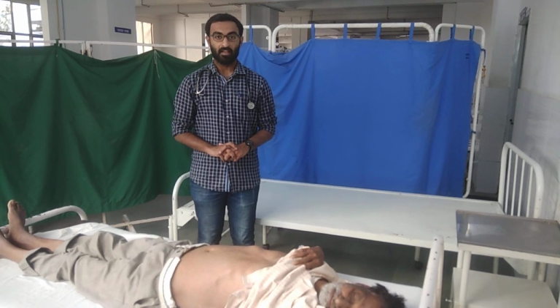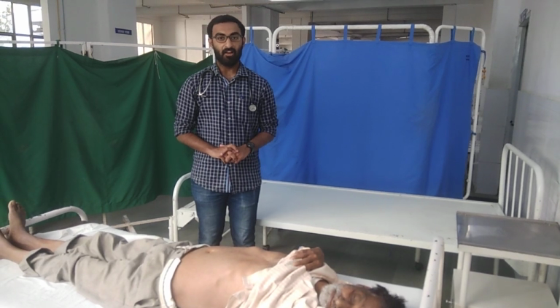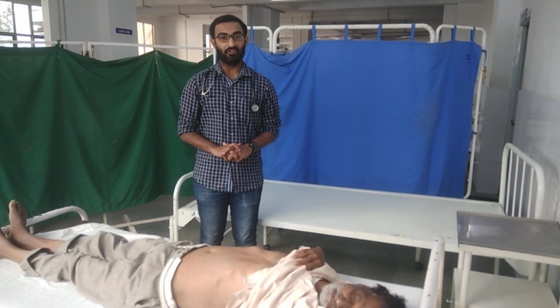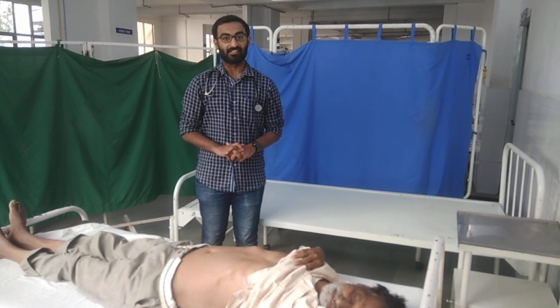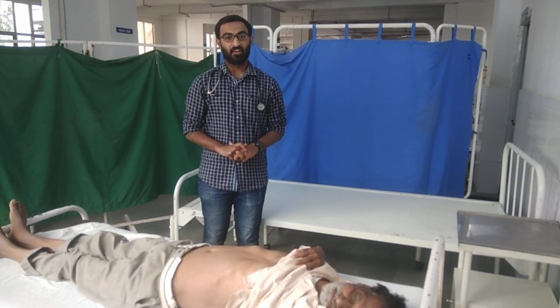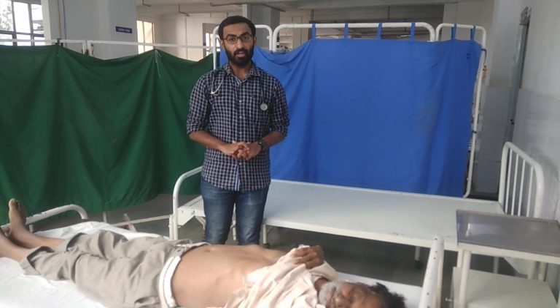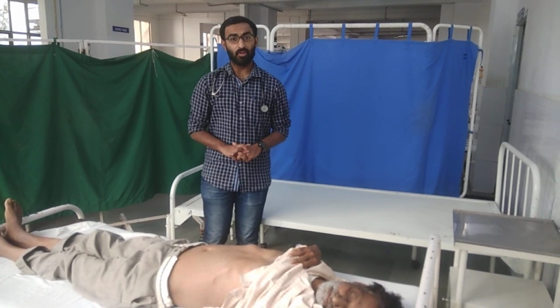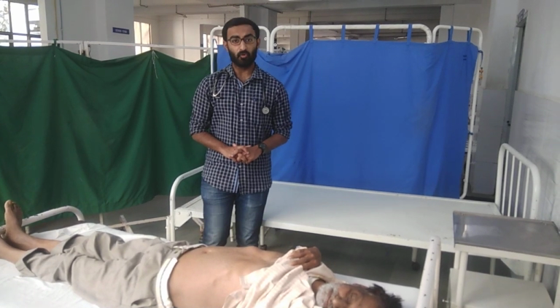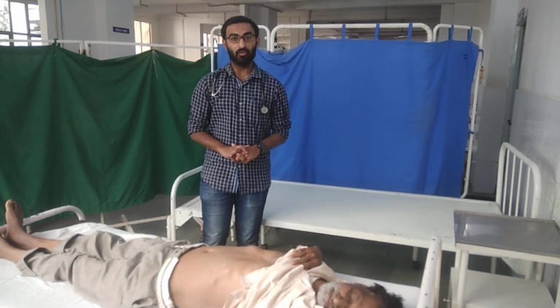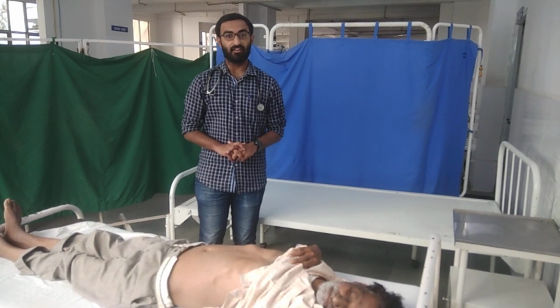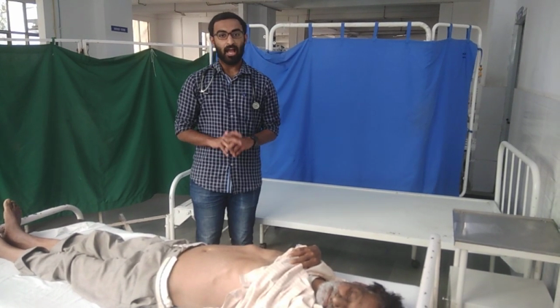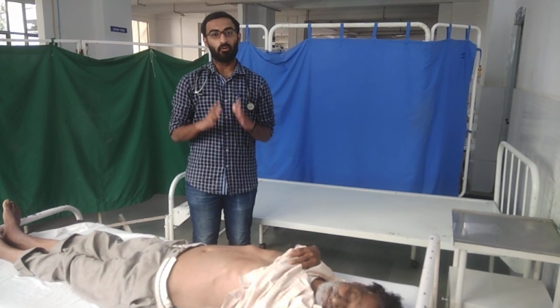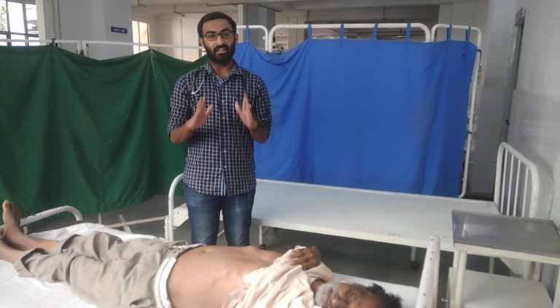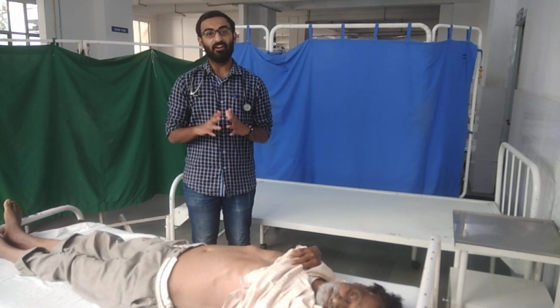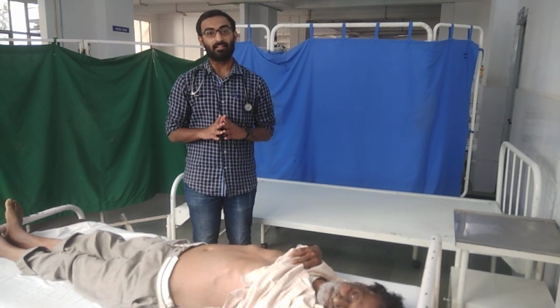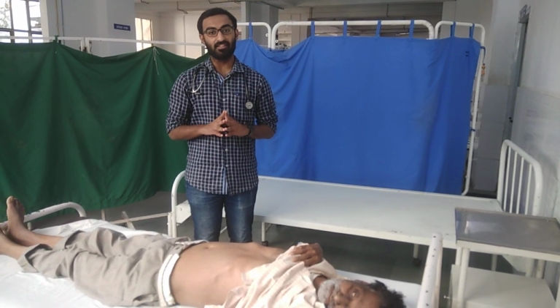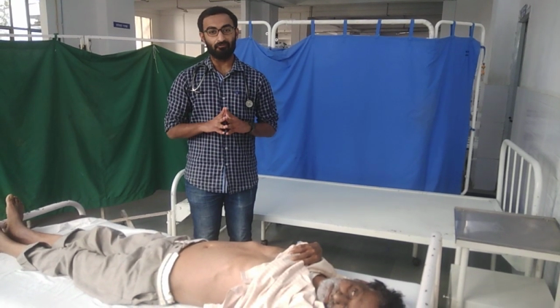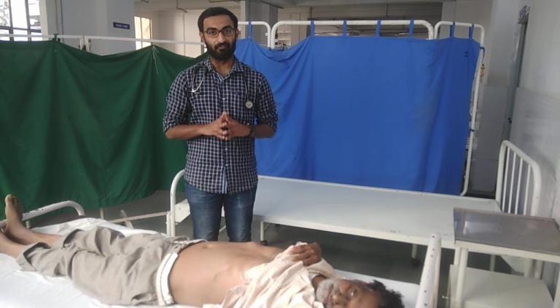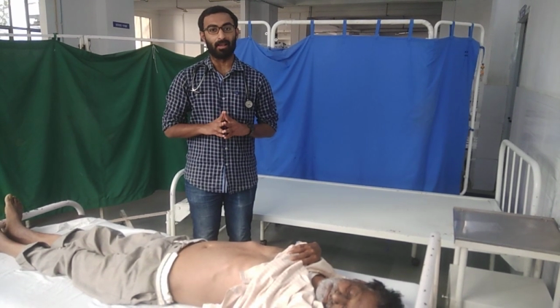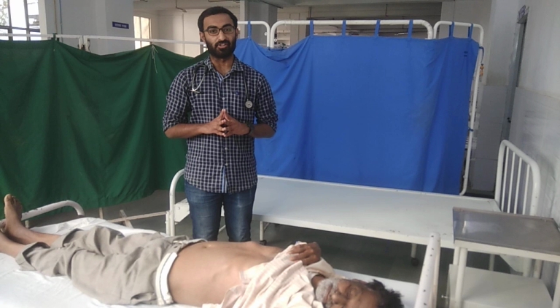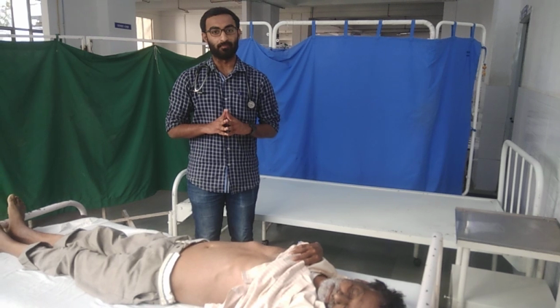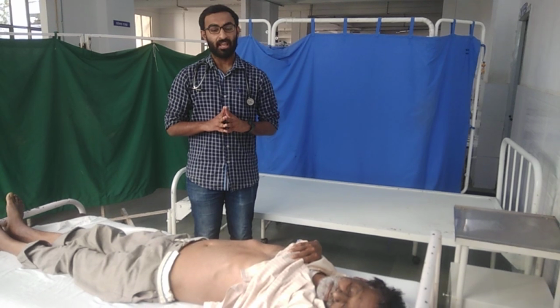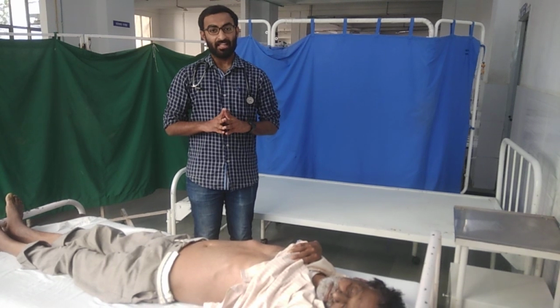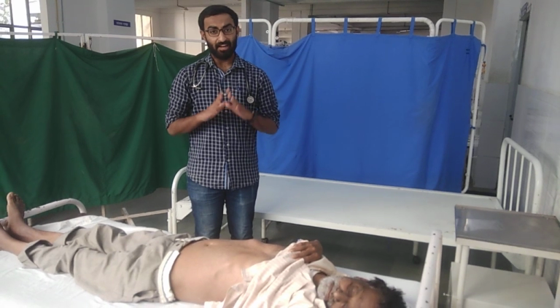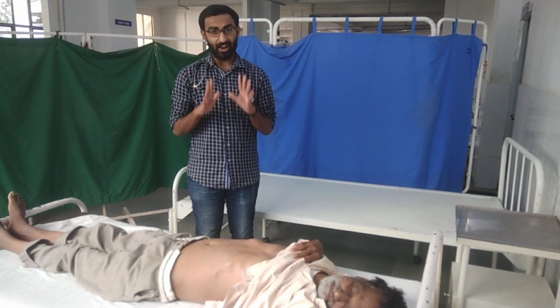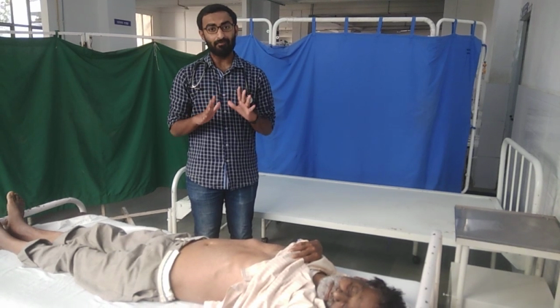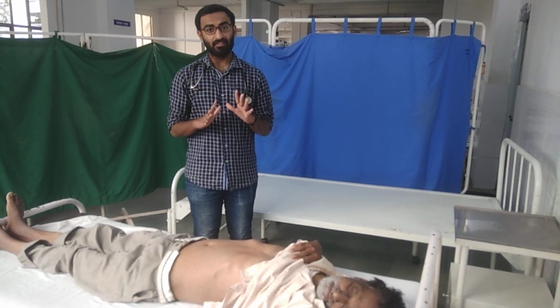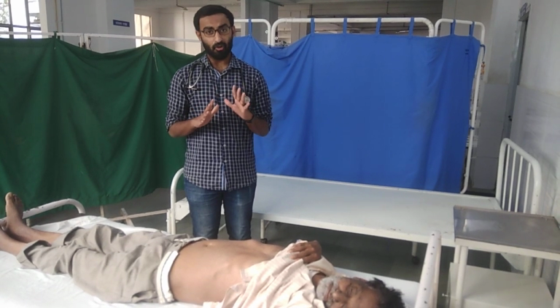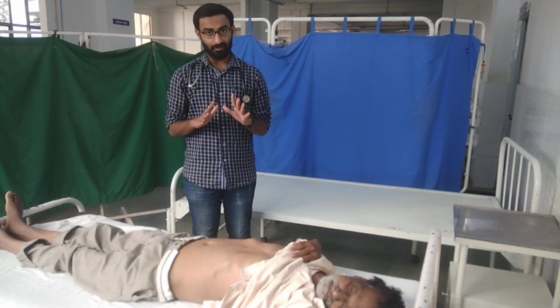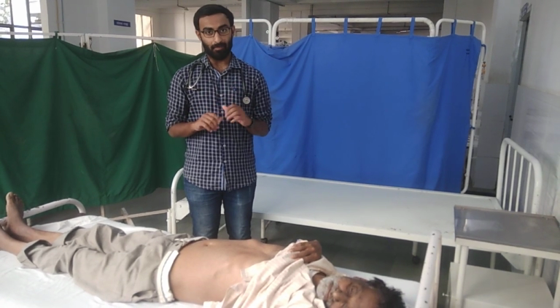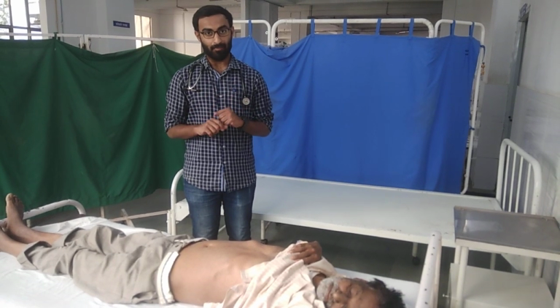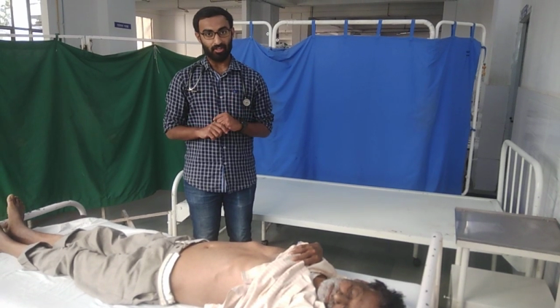Hello friends, today we are going to learn about the different methods of liver palpation. There are 5 methods of liver palpation.